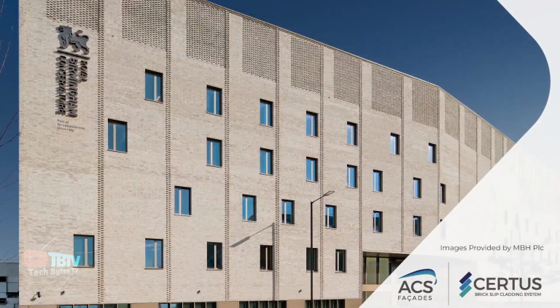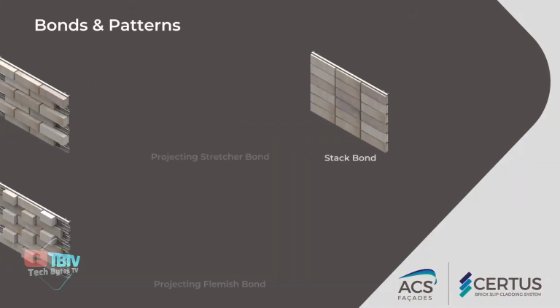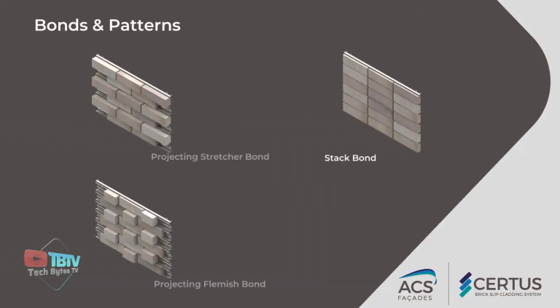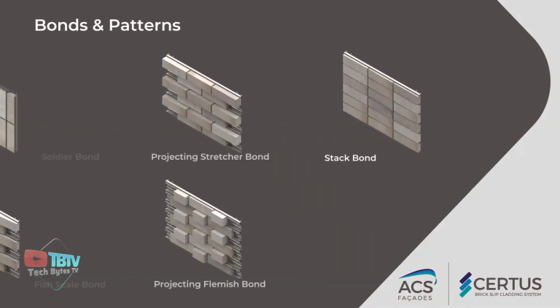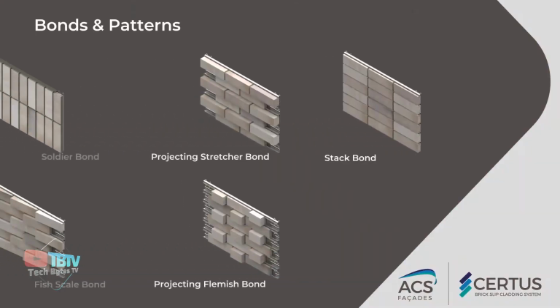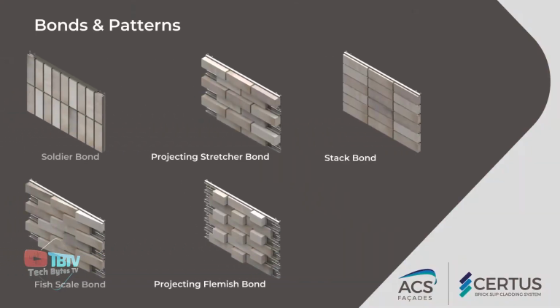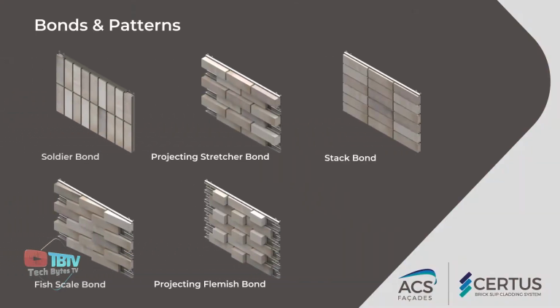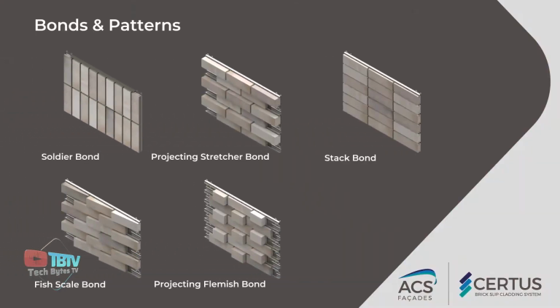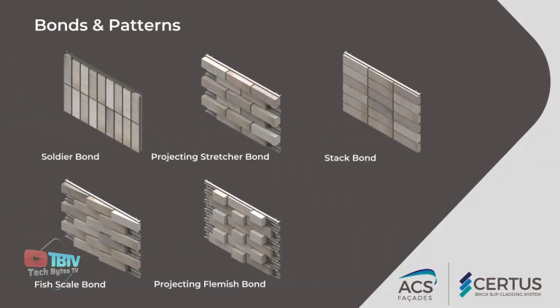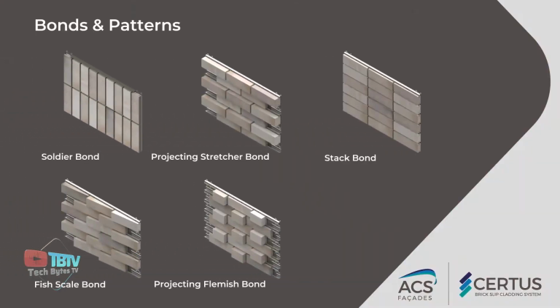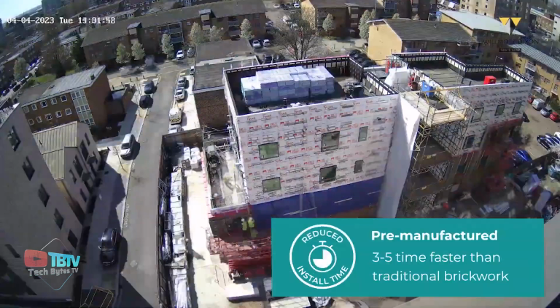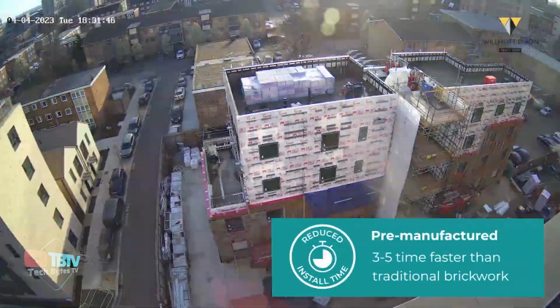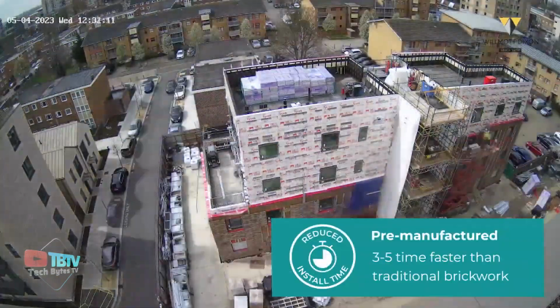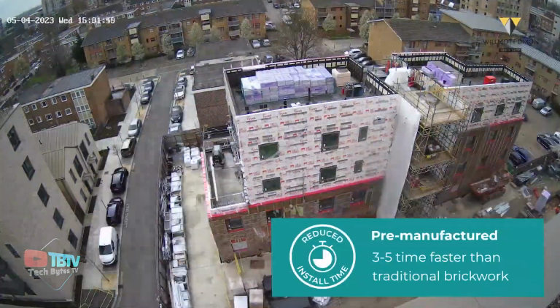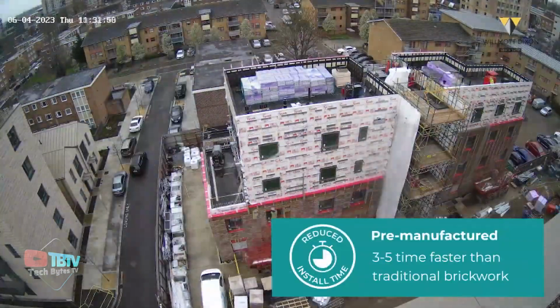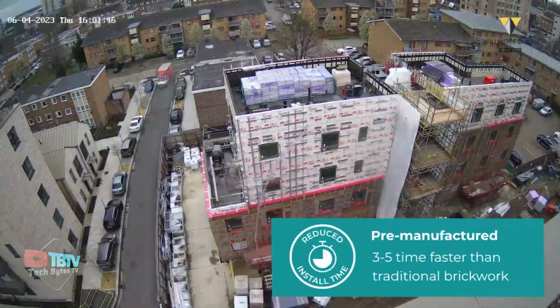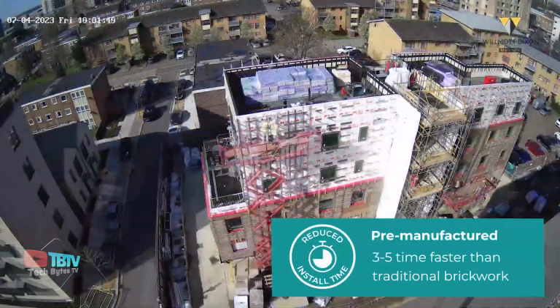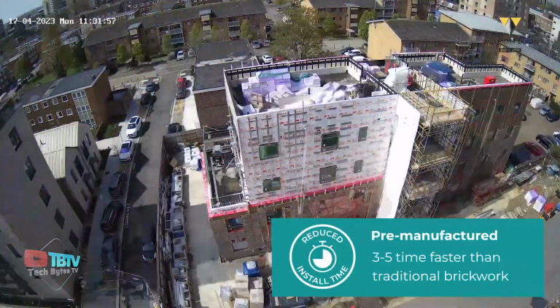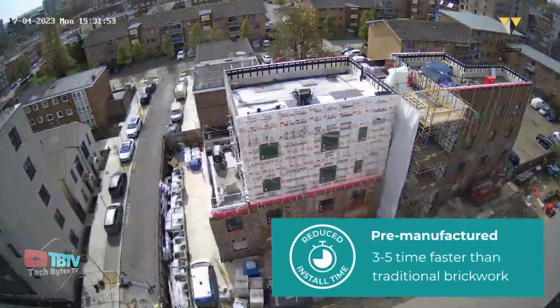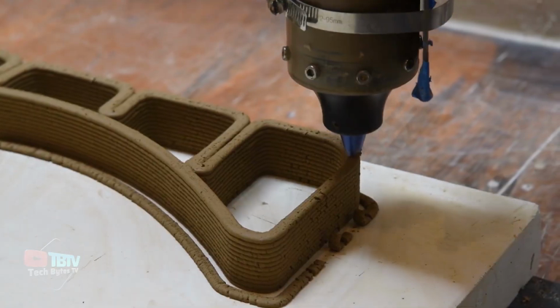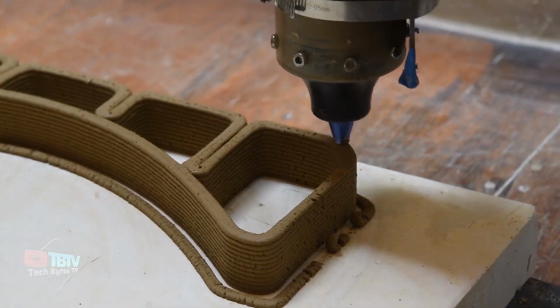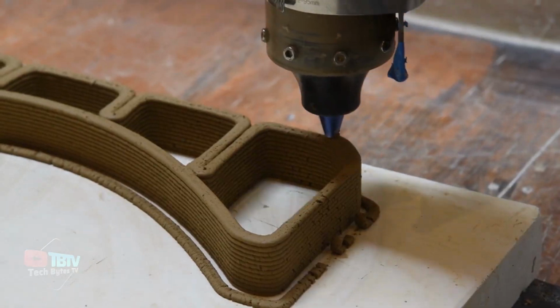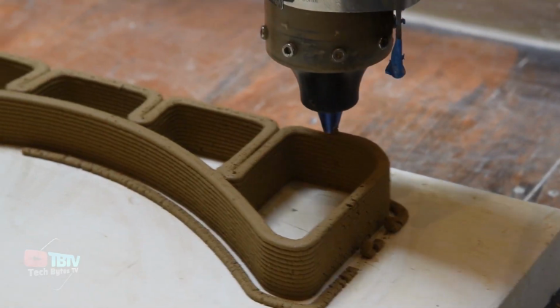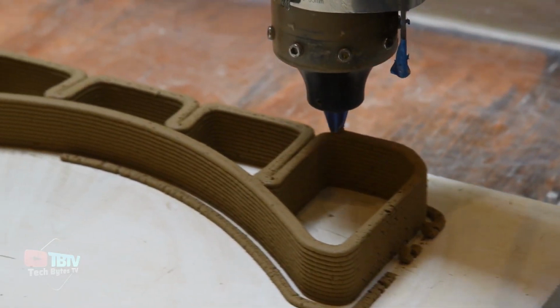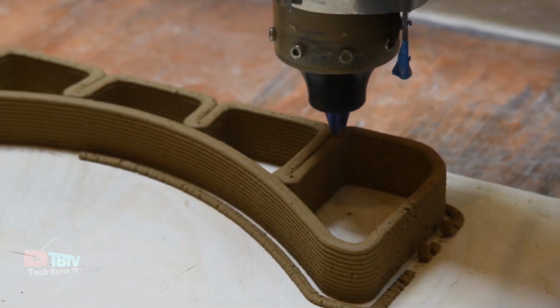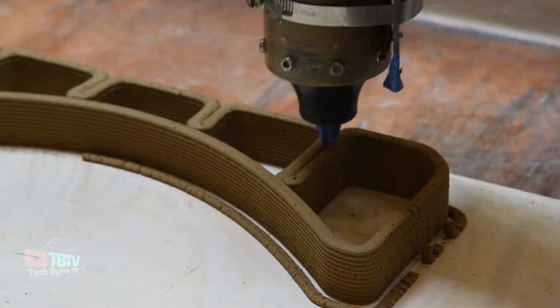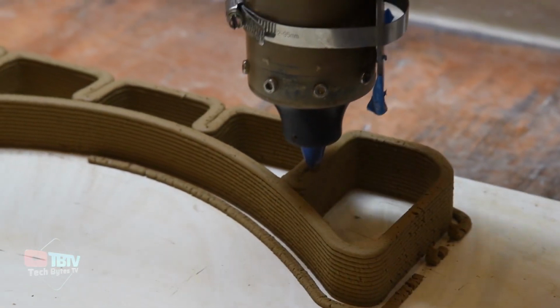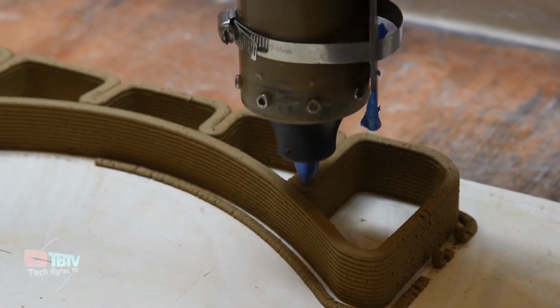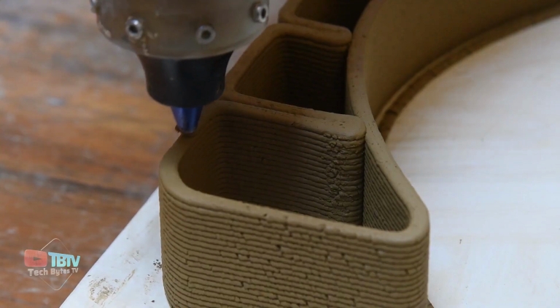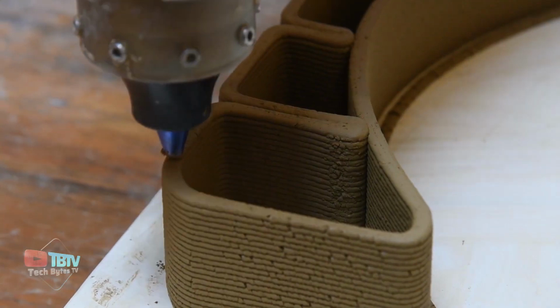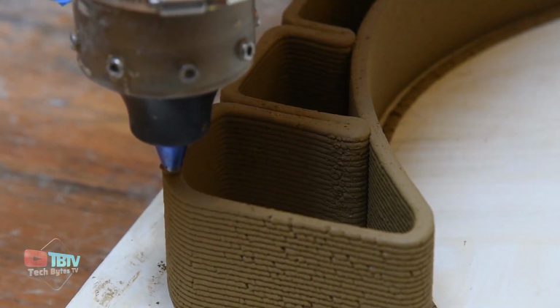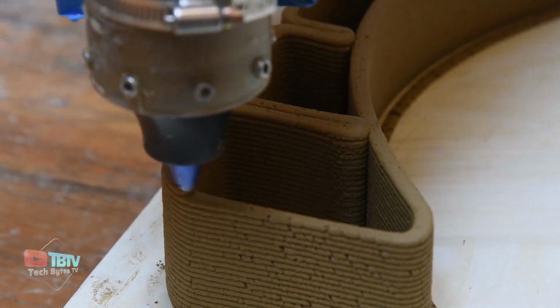It comes in different modules and patterns, and pricing is available on demand.